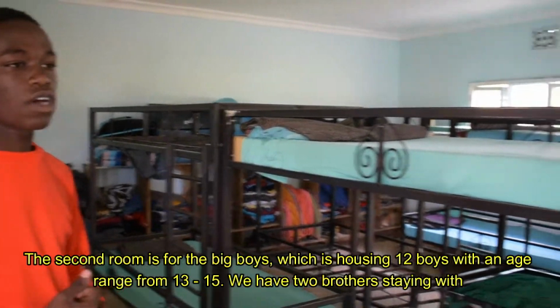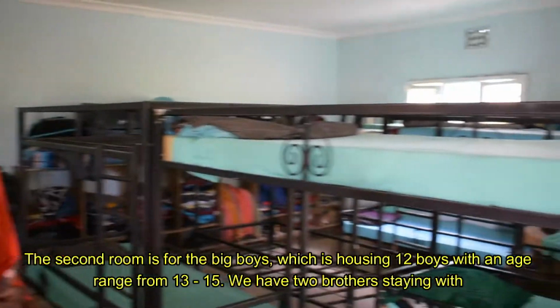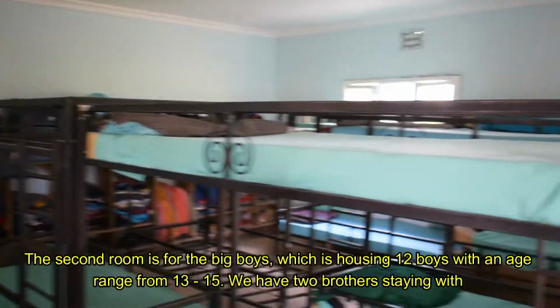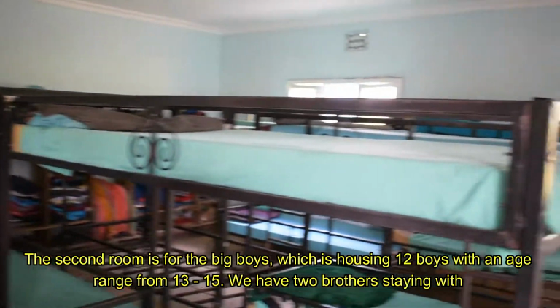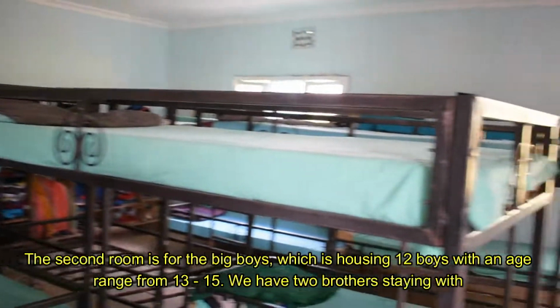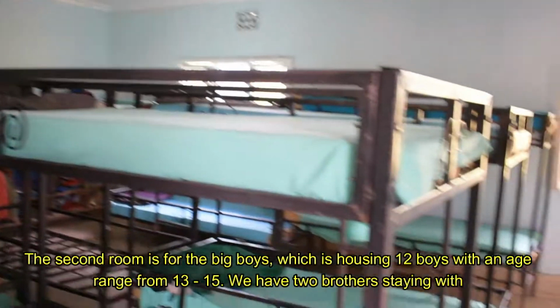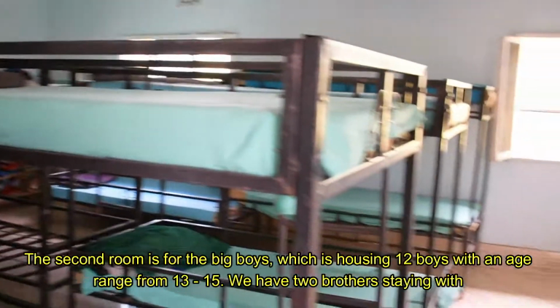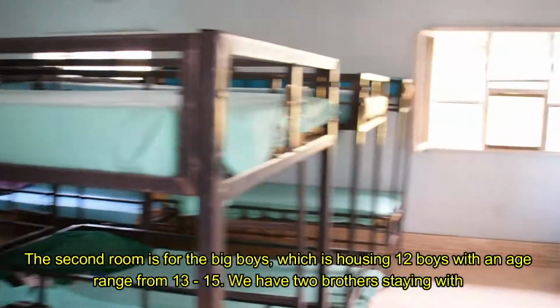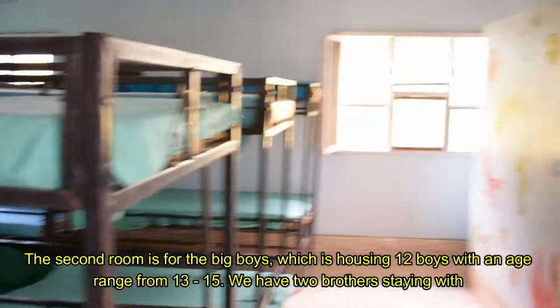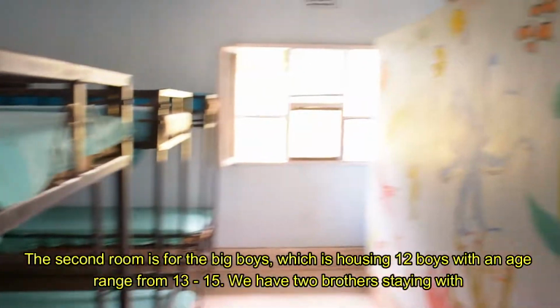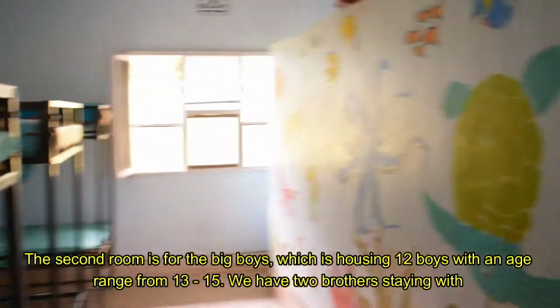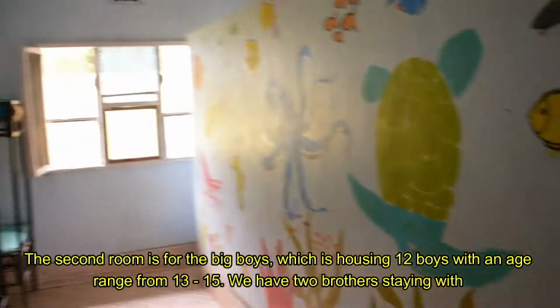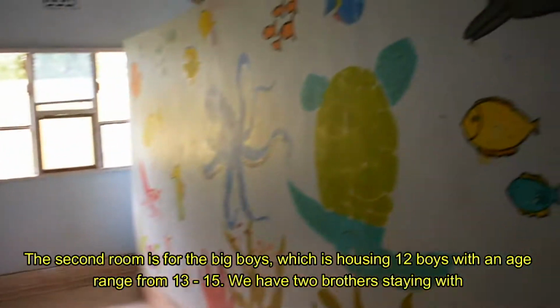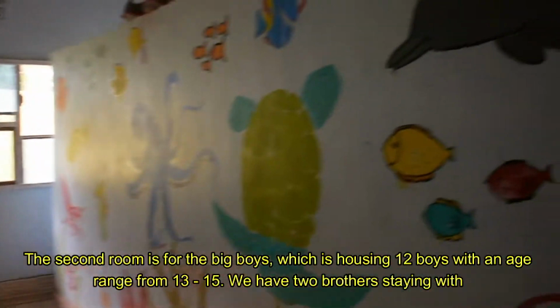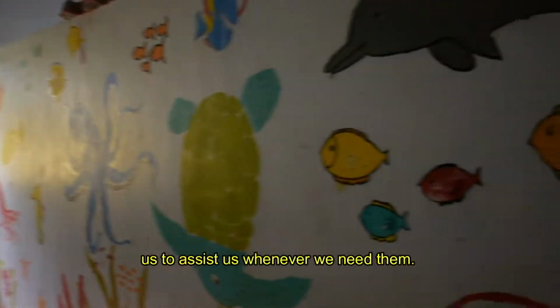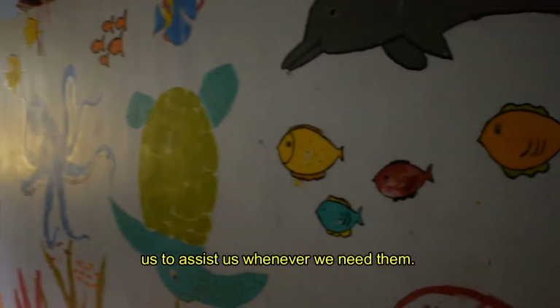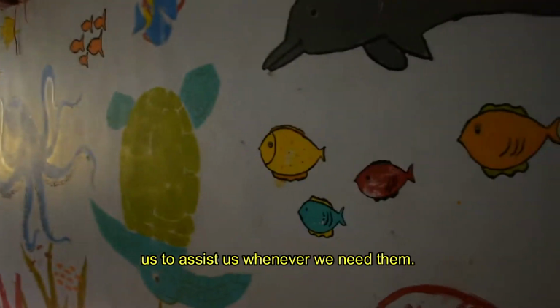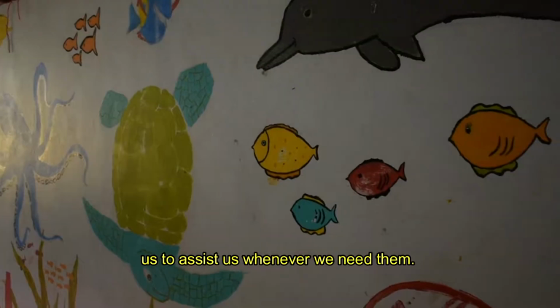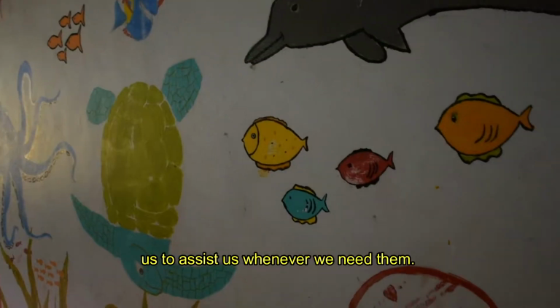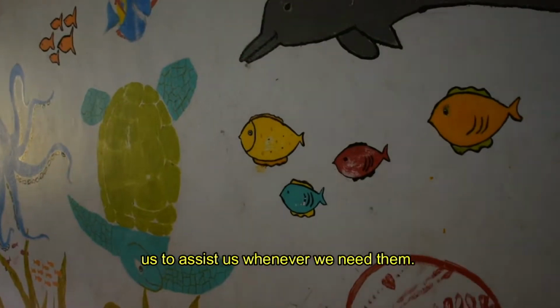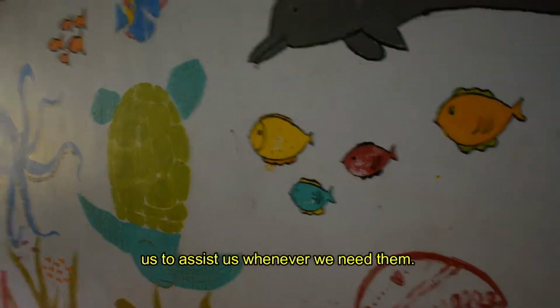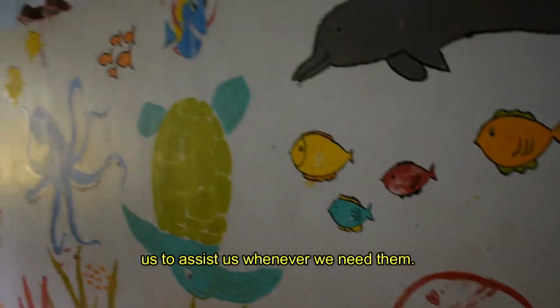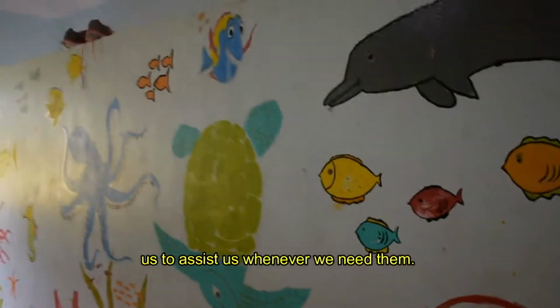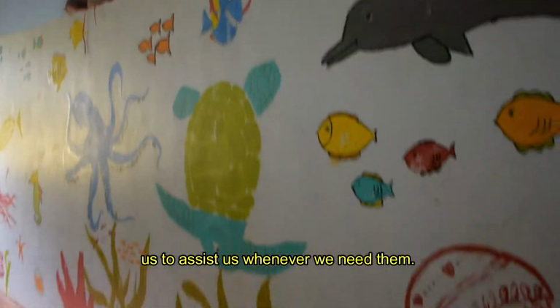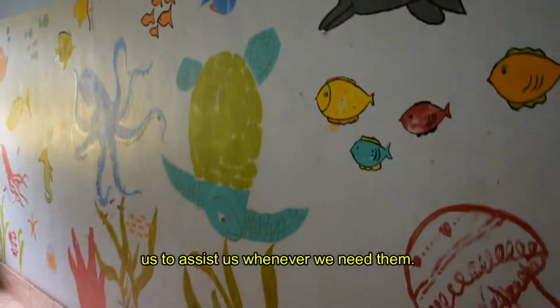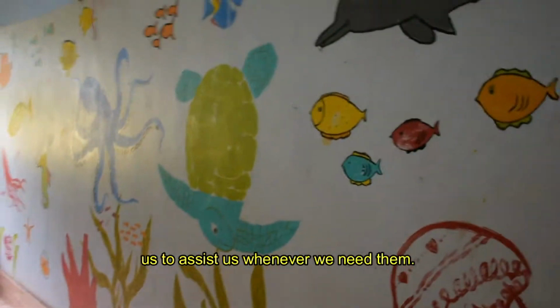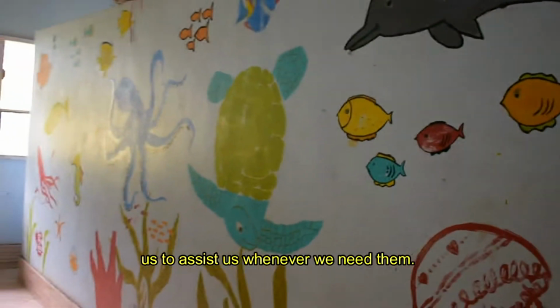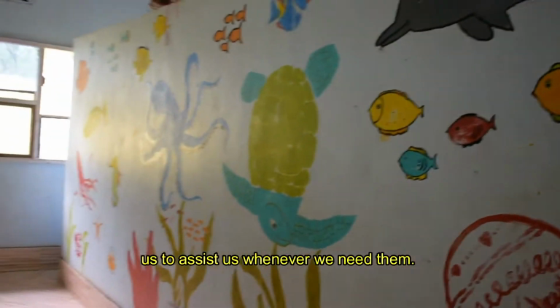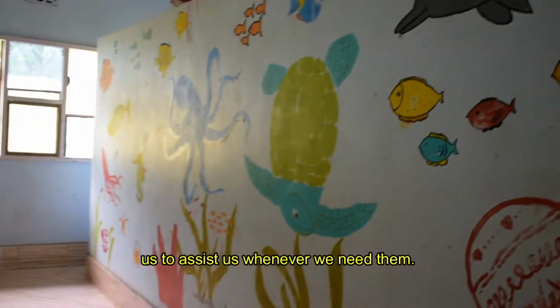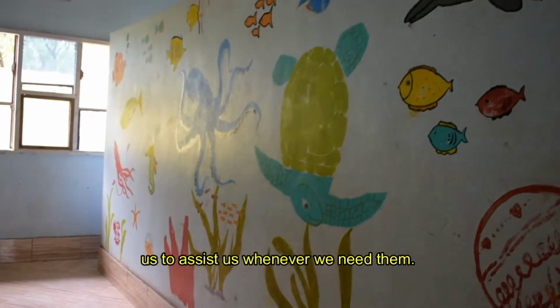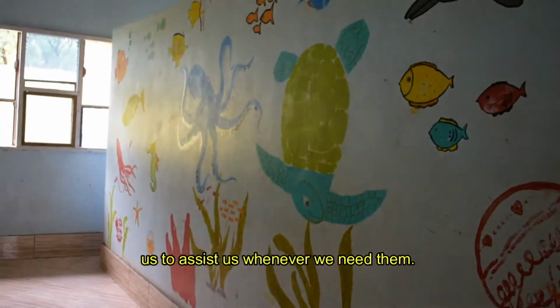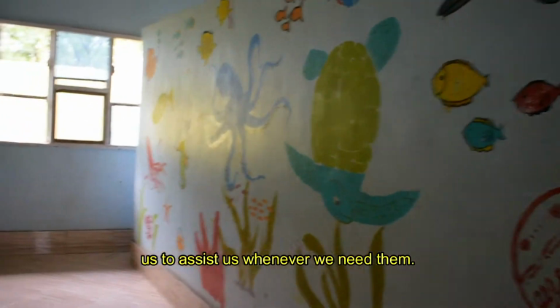We have two brothers staying with us, and our sisters are available whenever we need them.